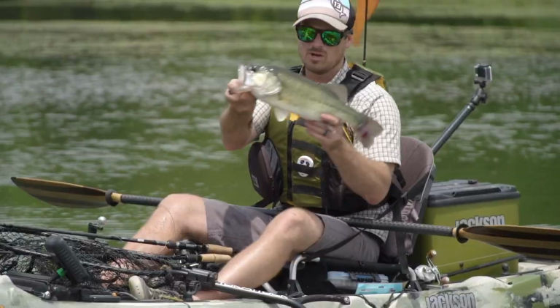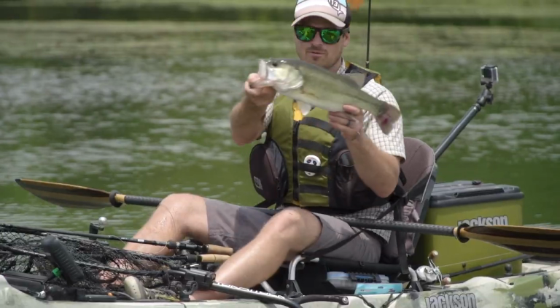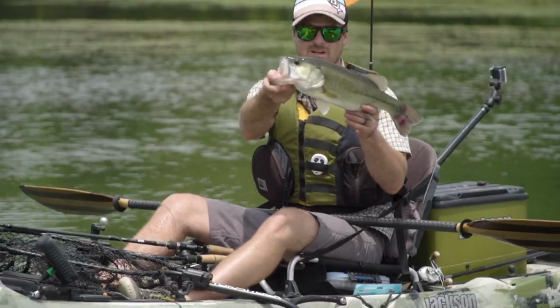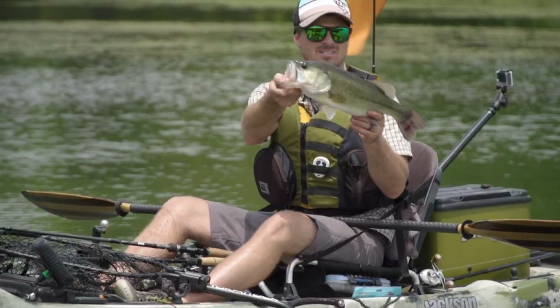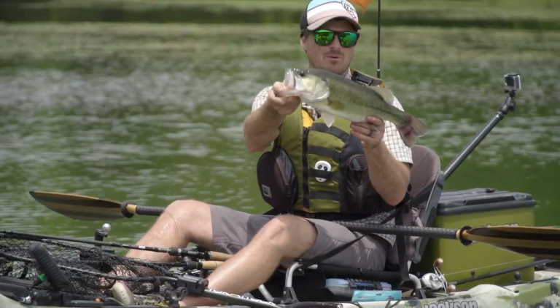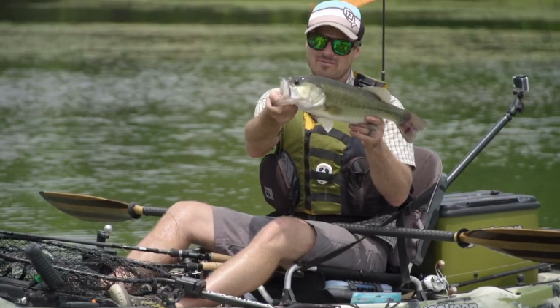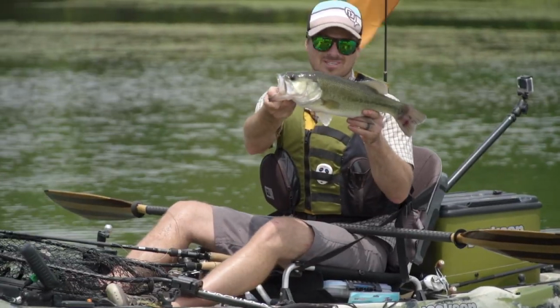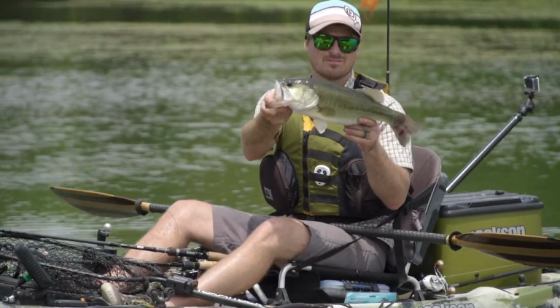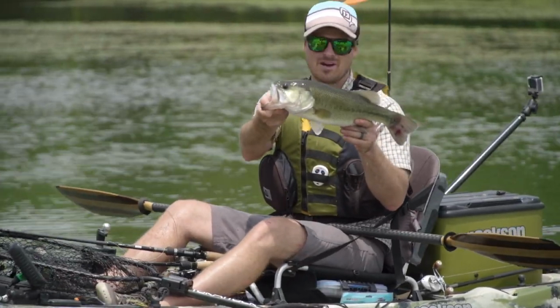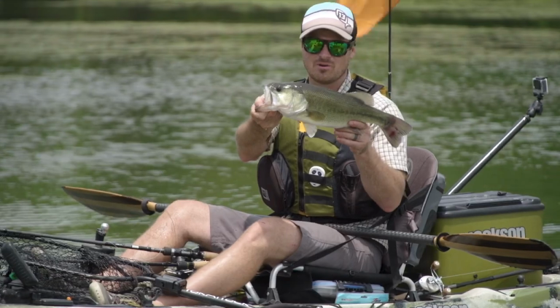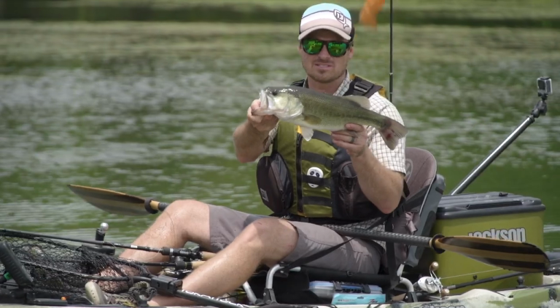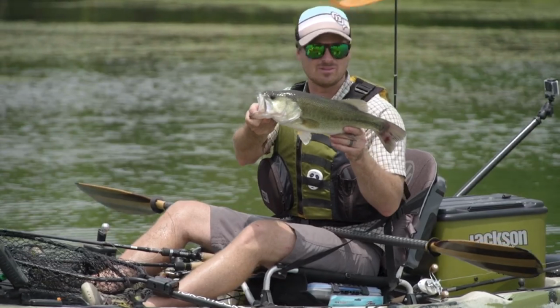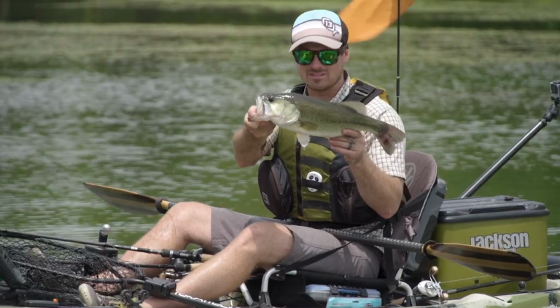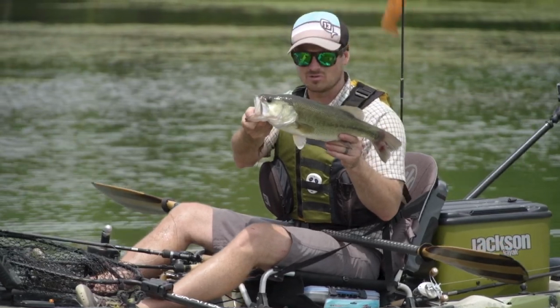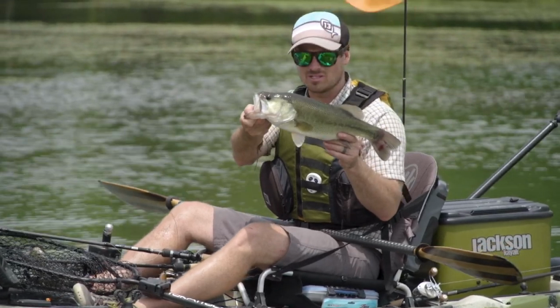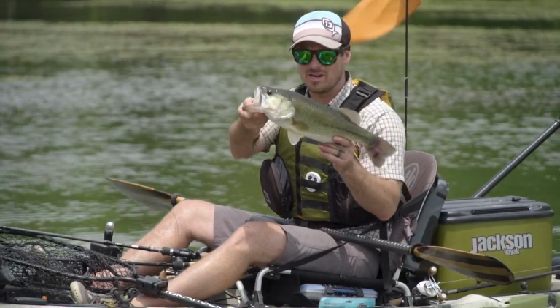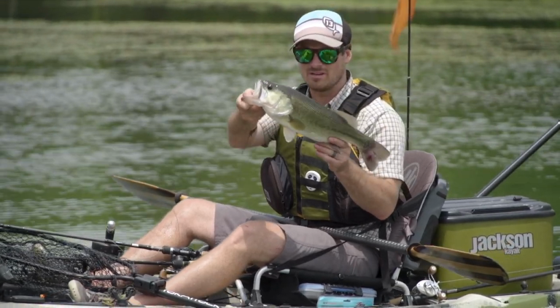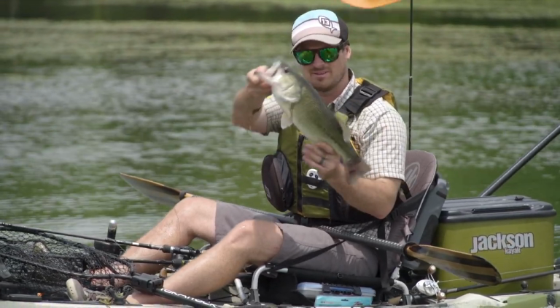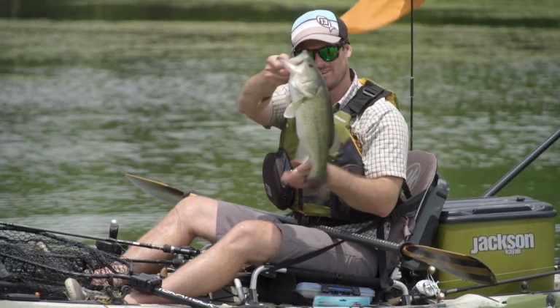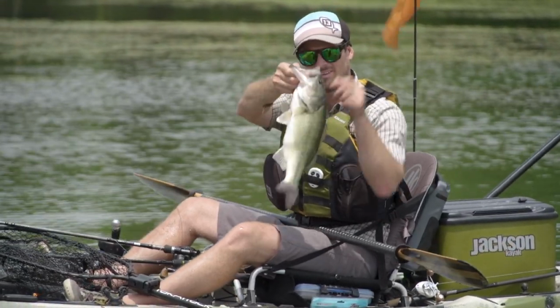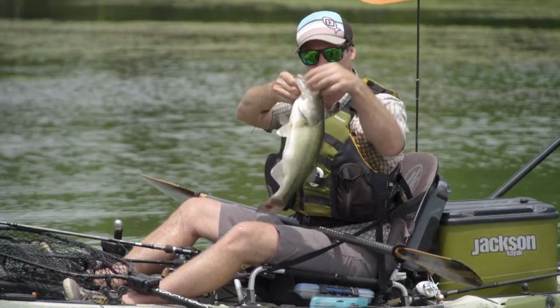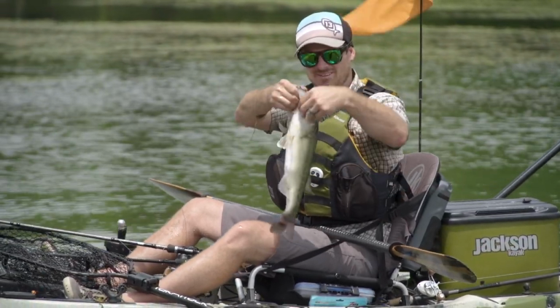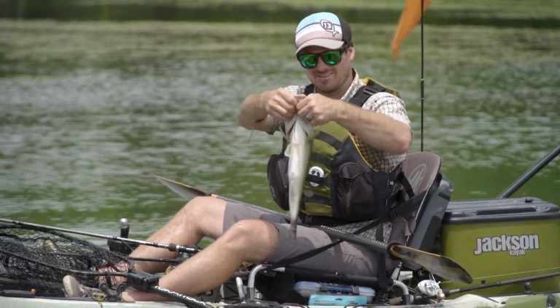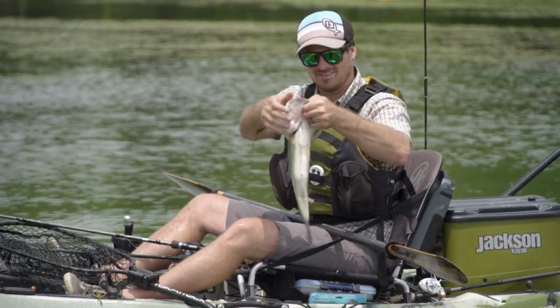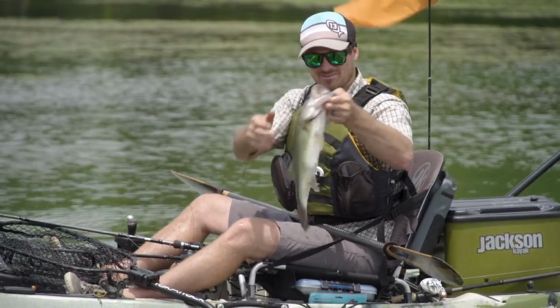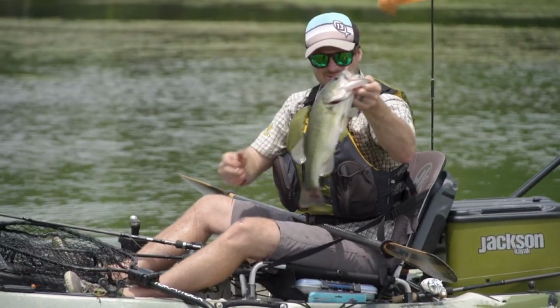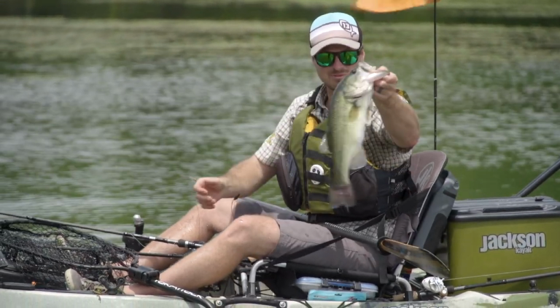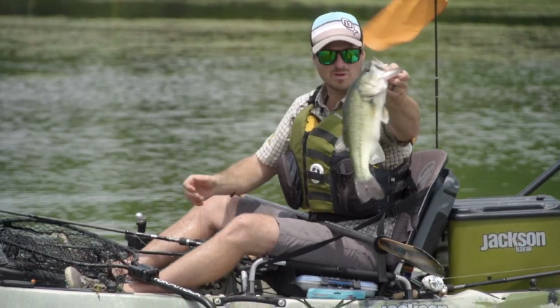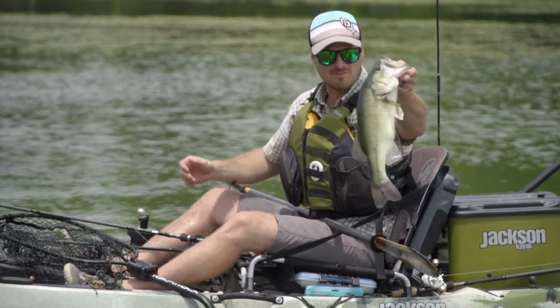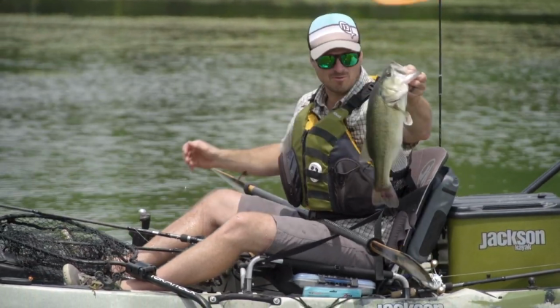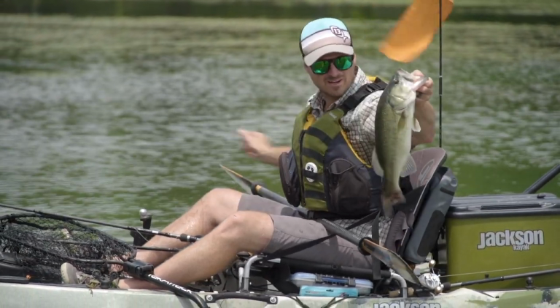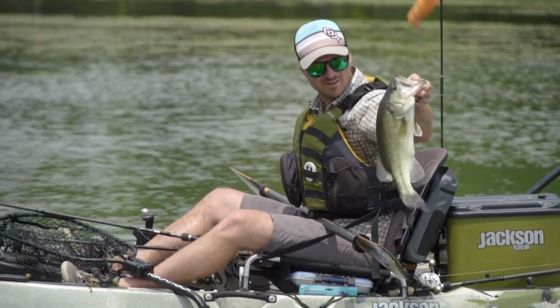Beautiful fish! That one obviously was very aggressive on that Streaks bait. This is what we came for right here.